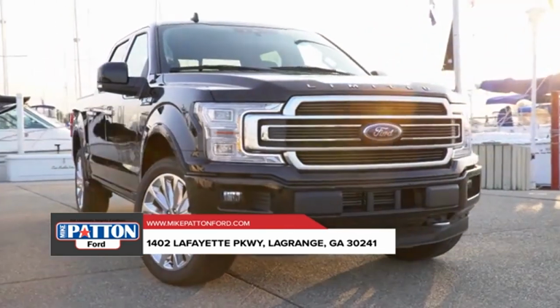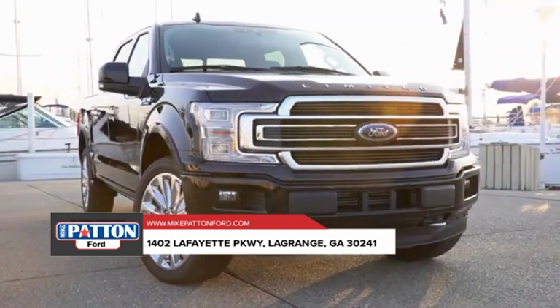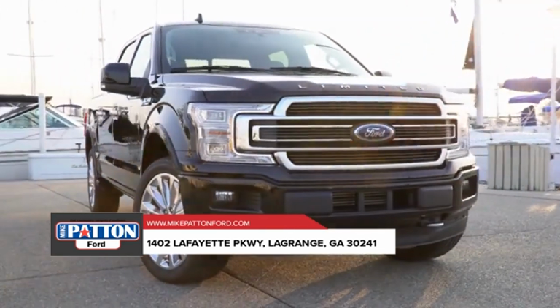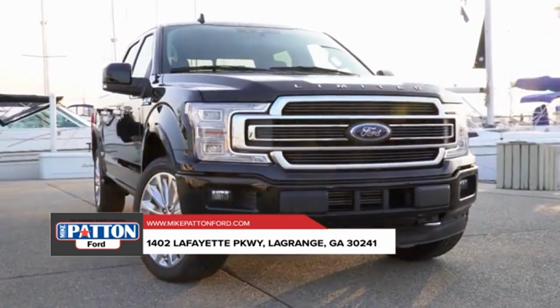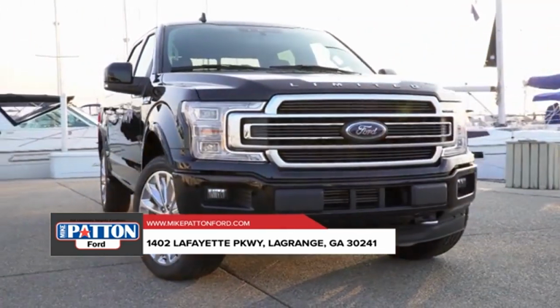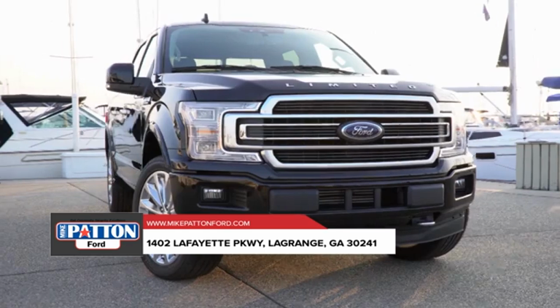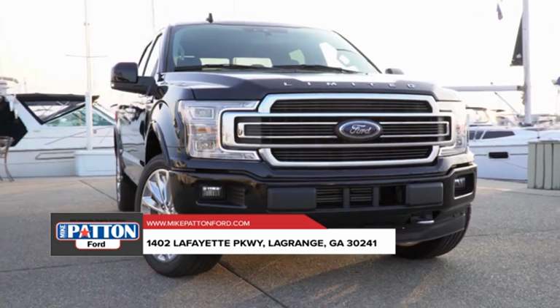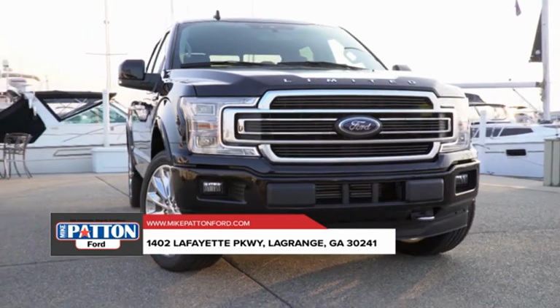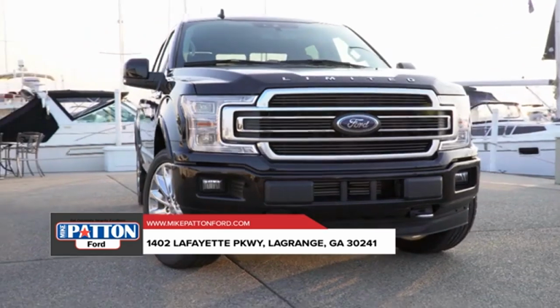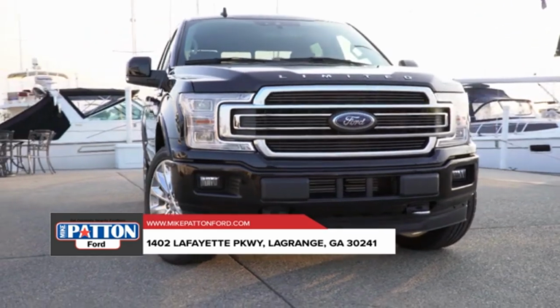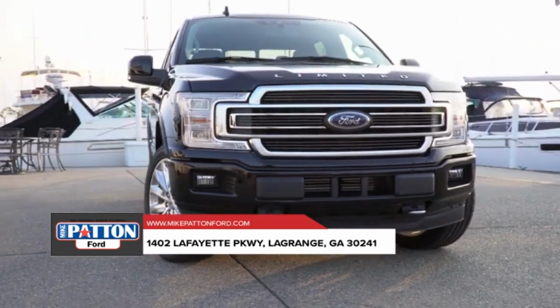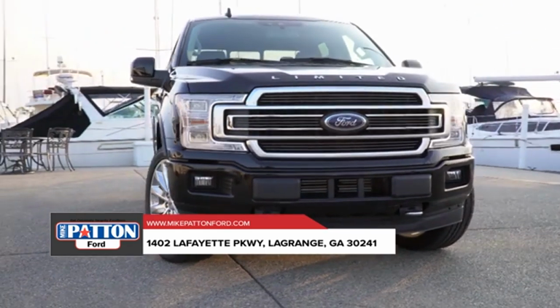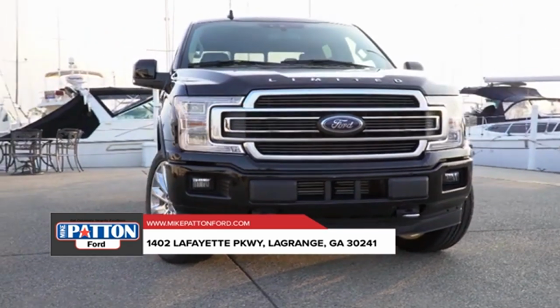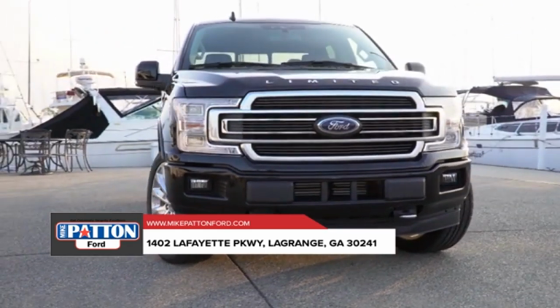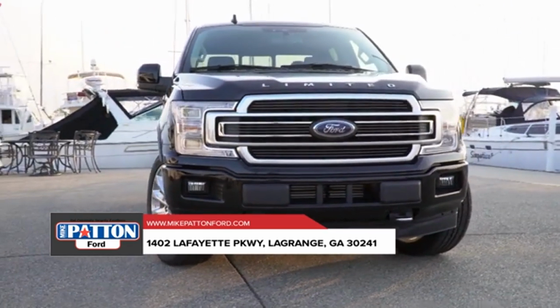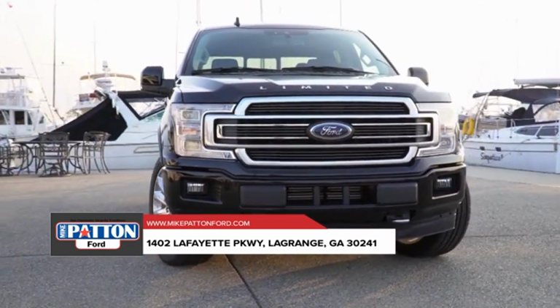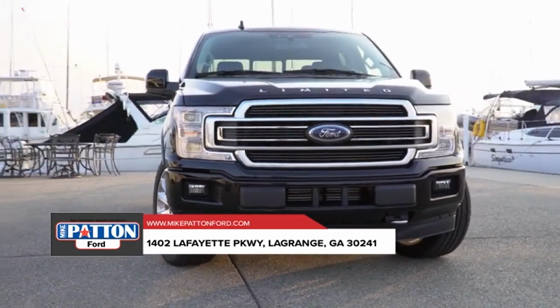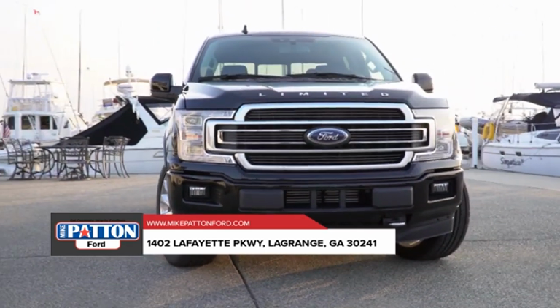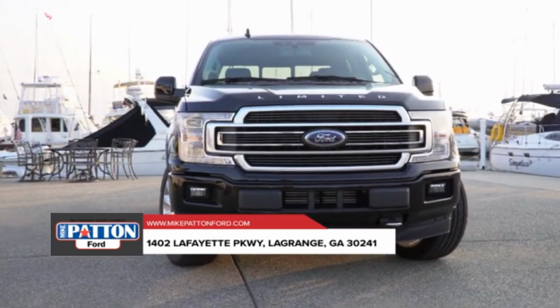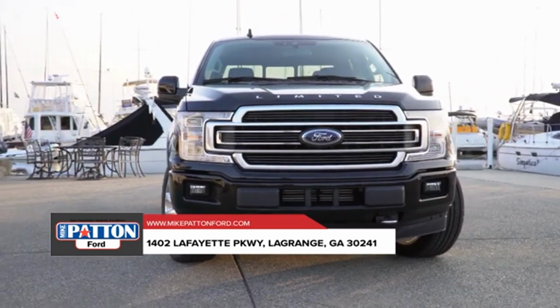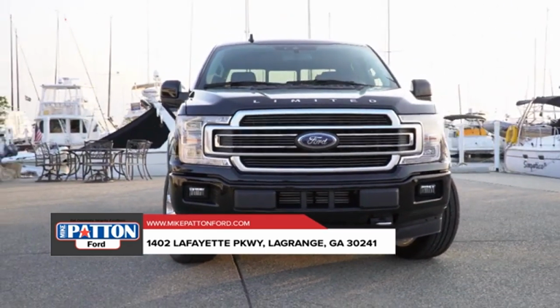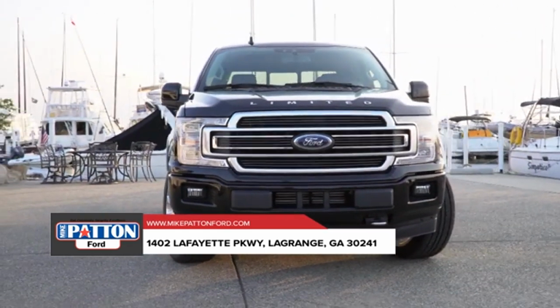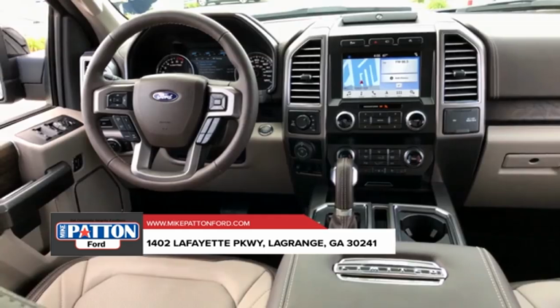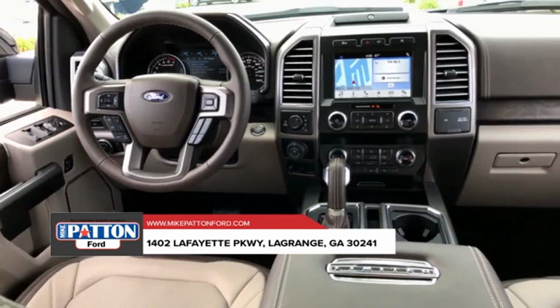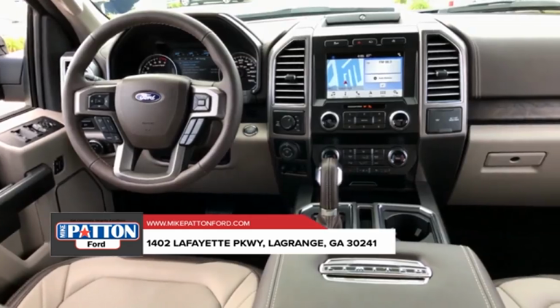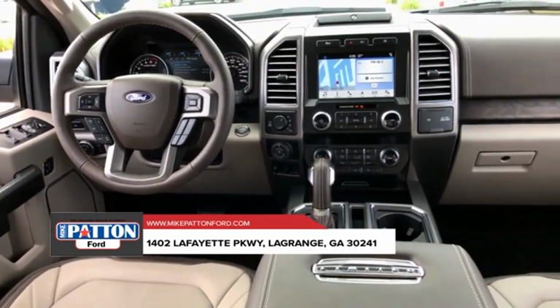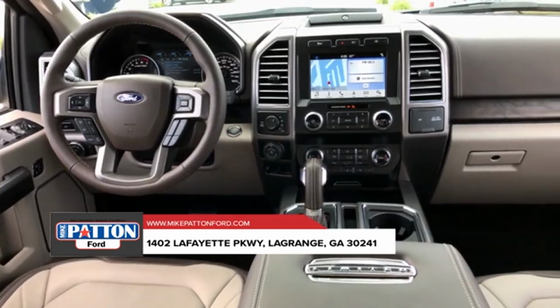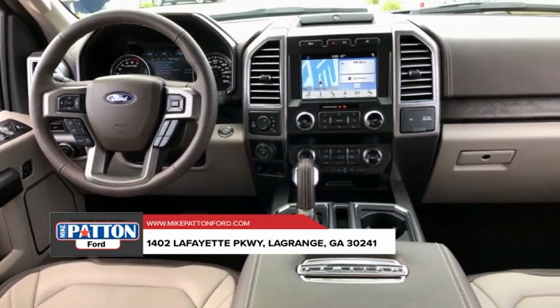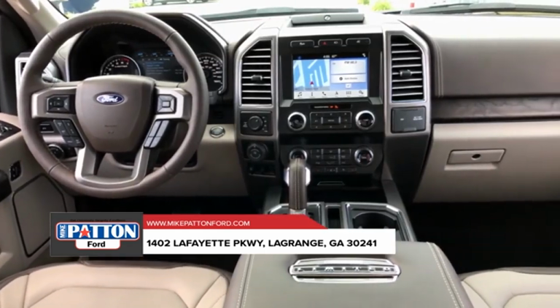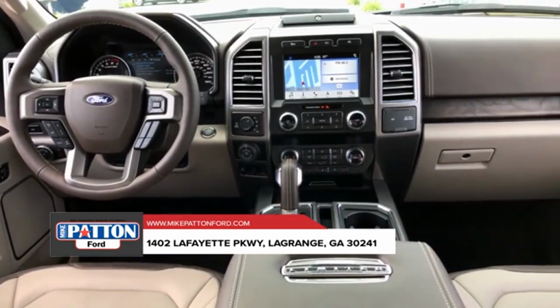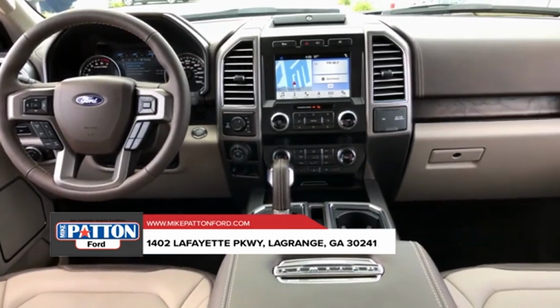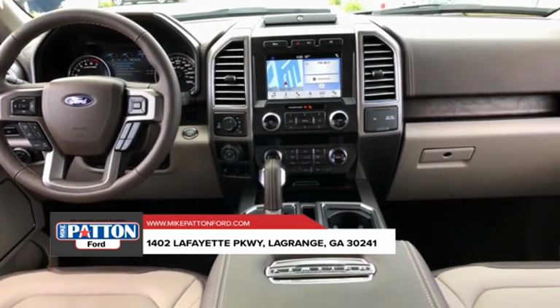When it comes to capability, it's no wonder the competition is always scrambling to keep up with the F-150.